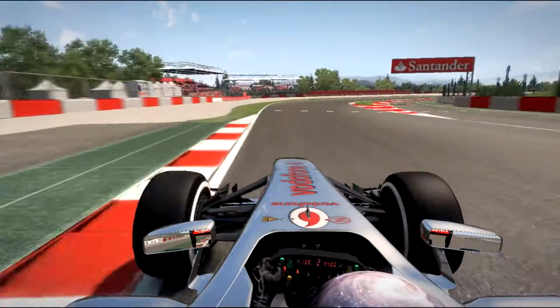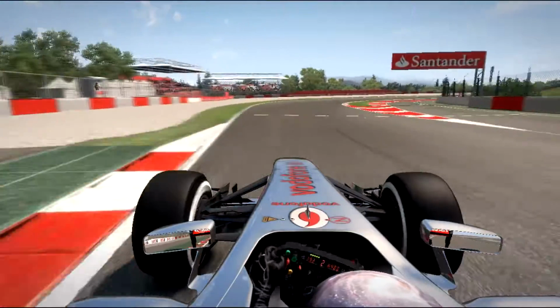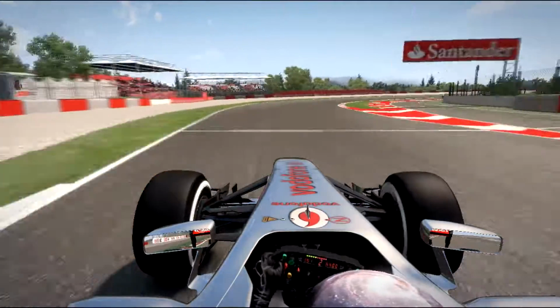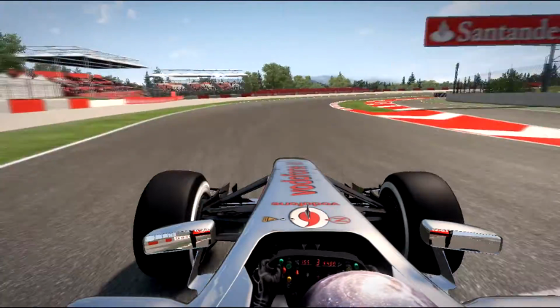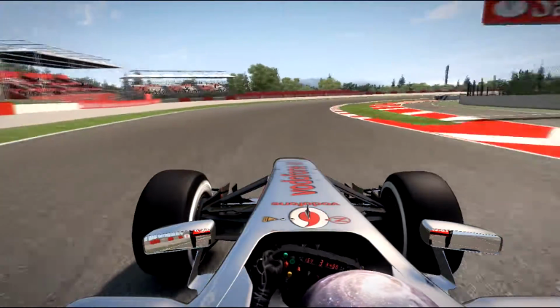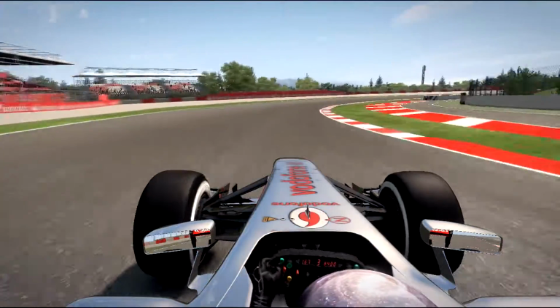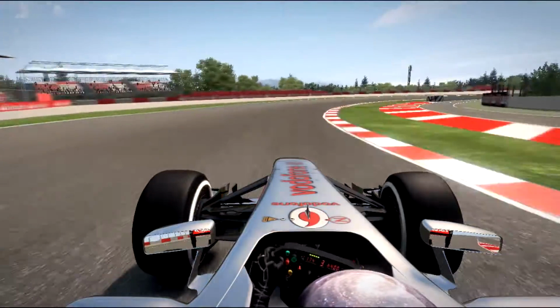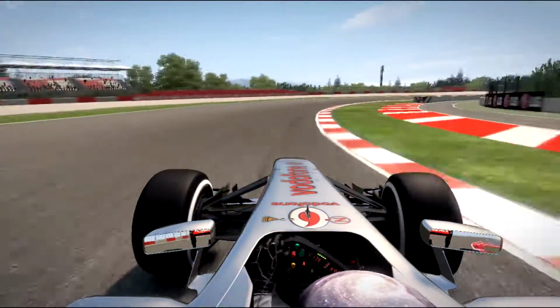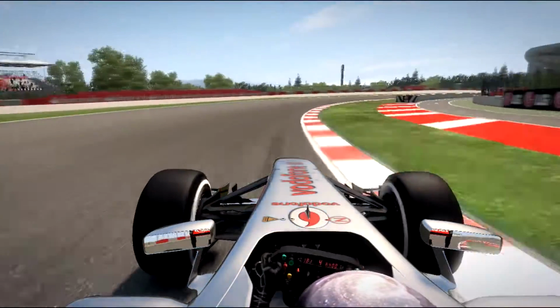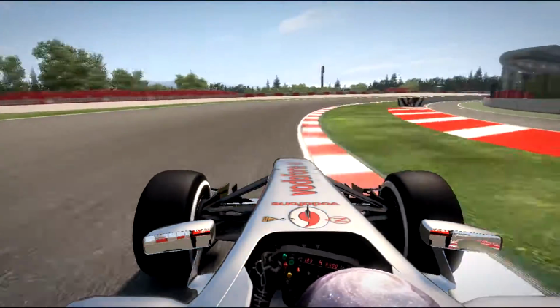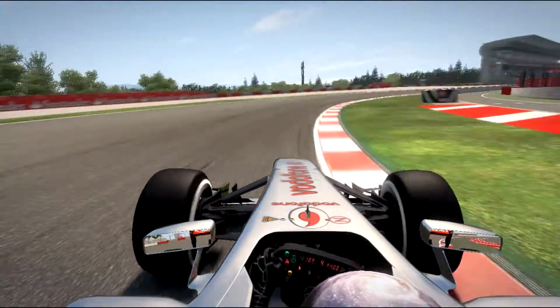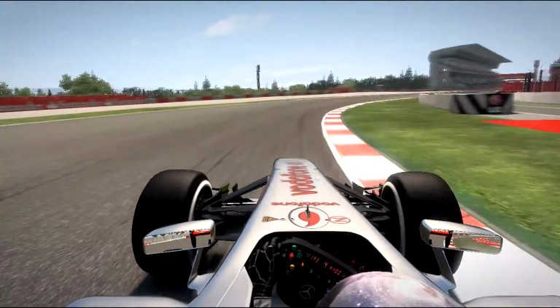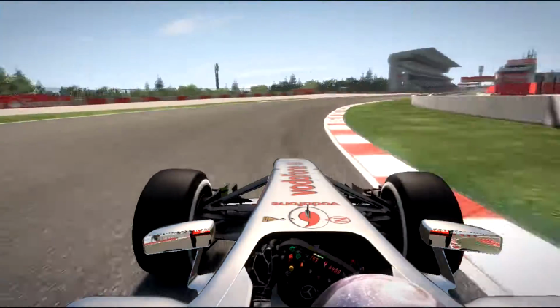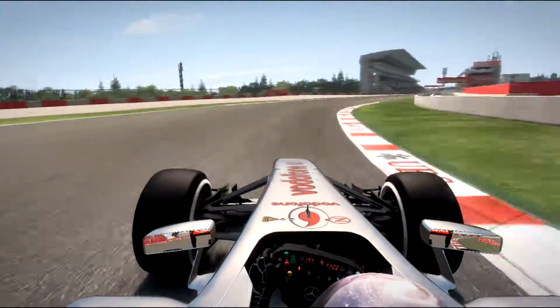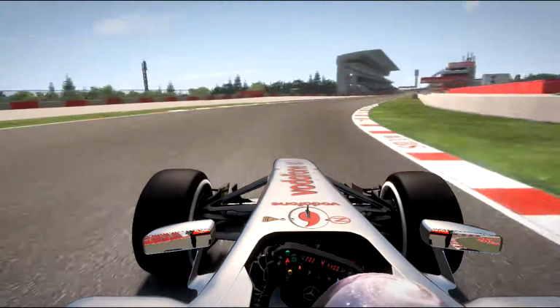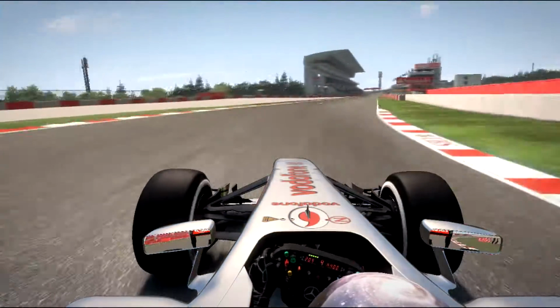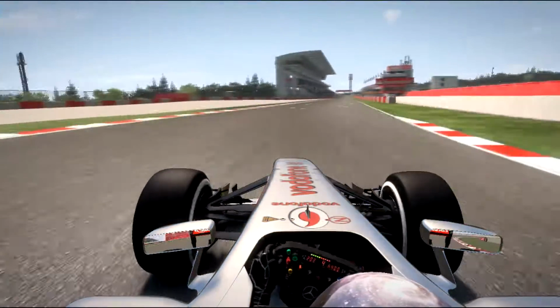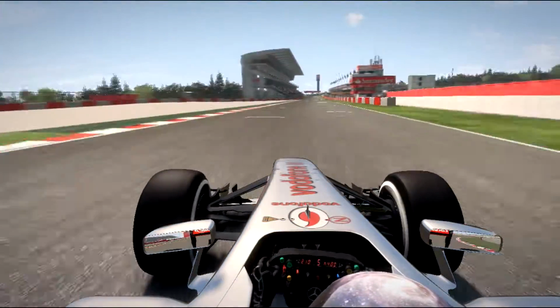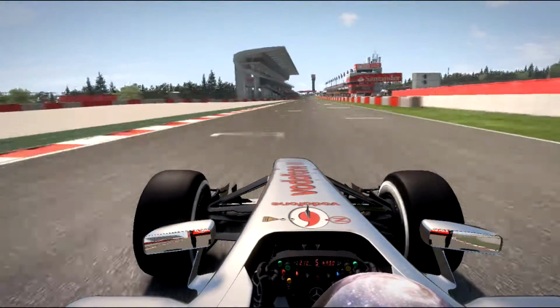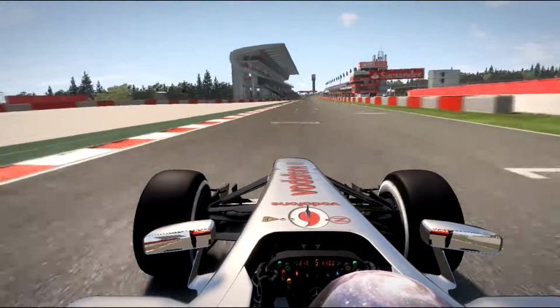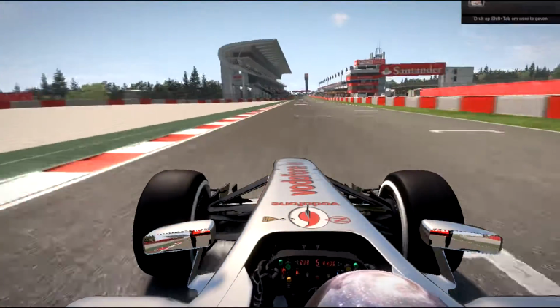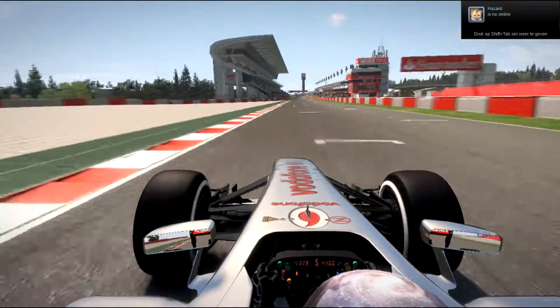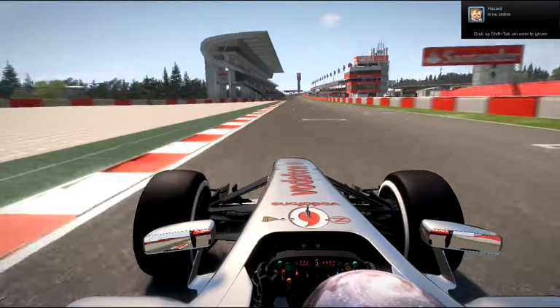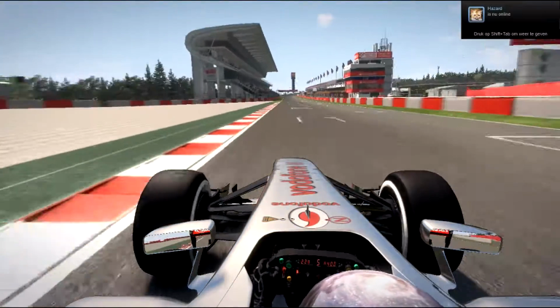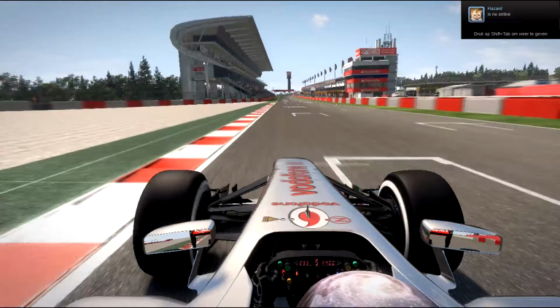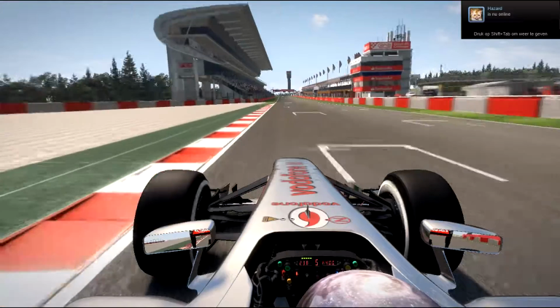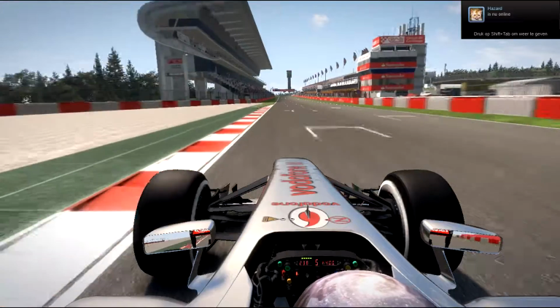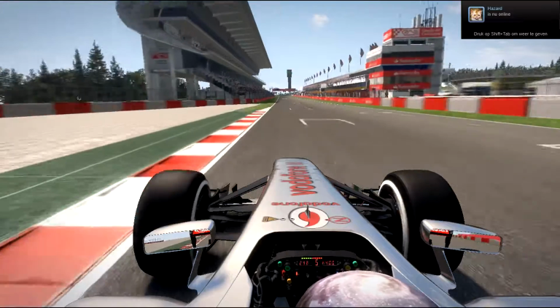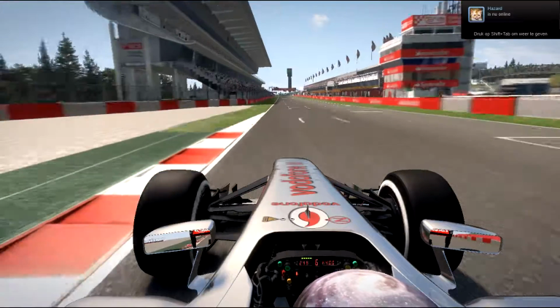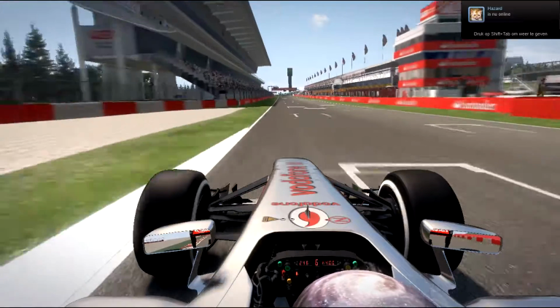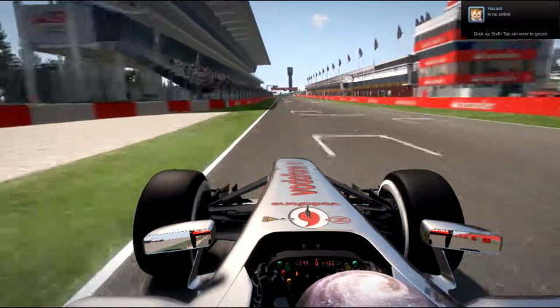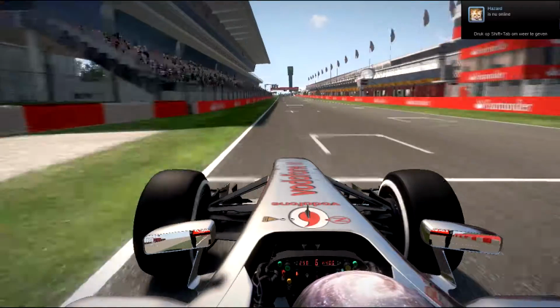Ok, here we are going to the Merchandise. We are driving in Spain.